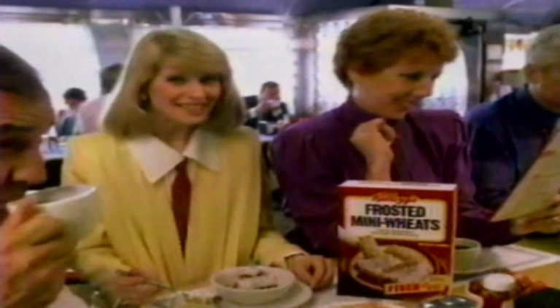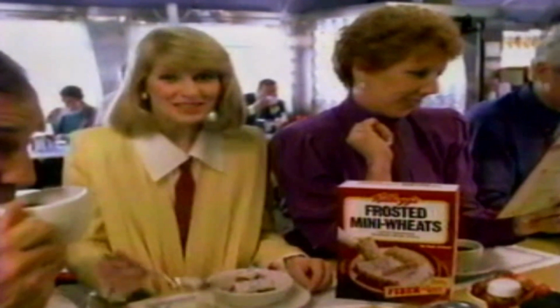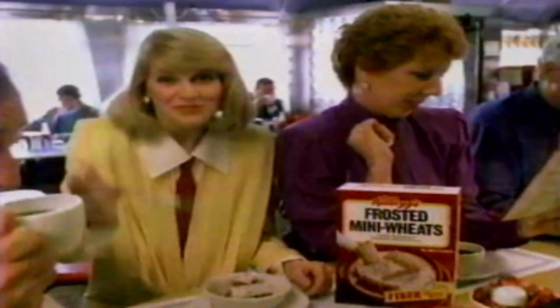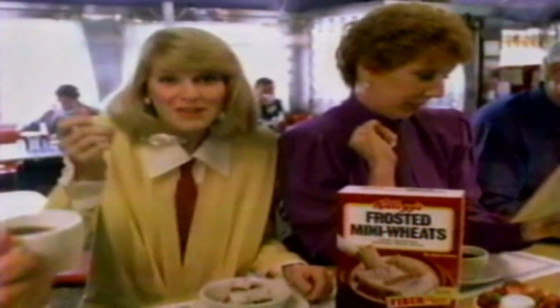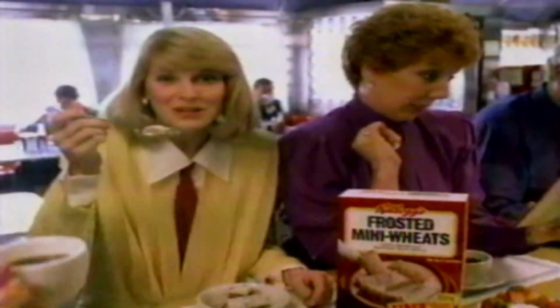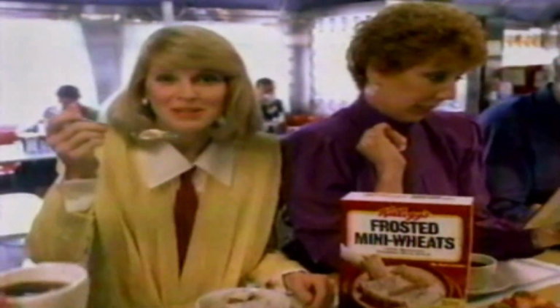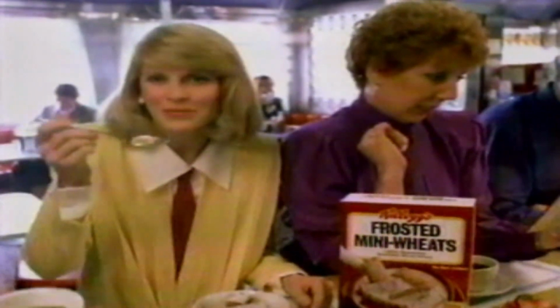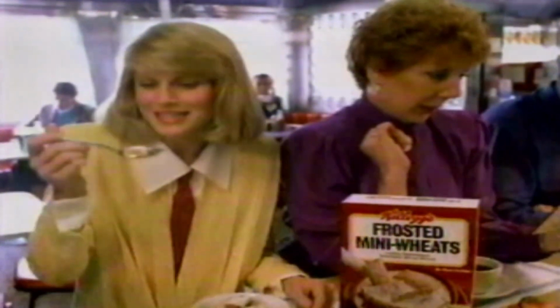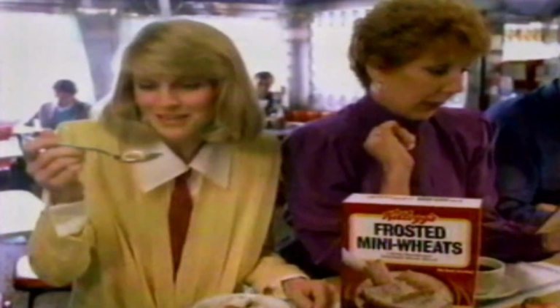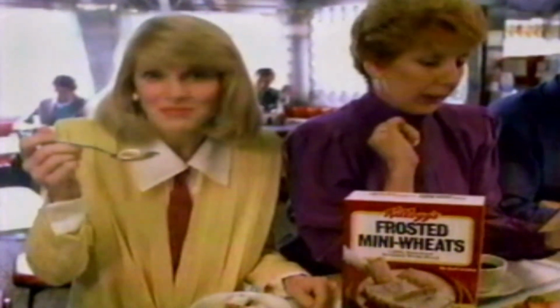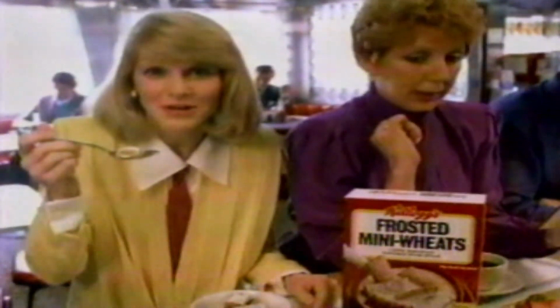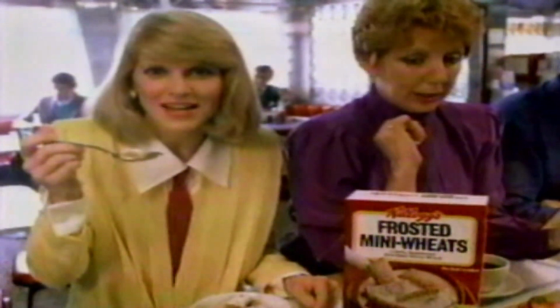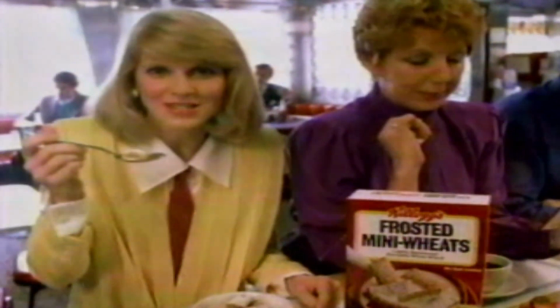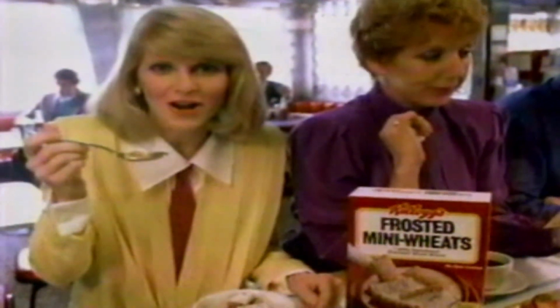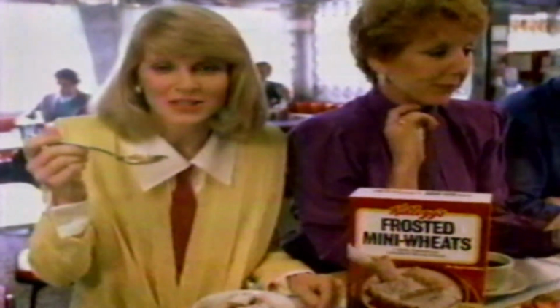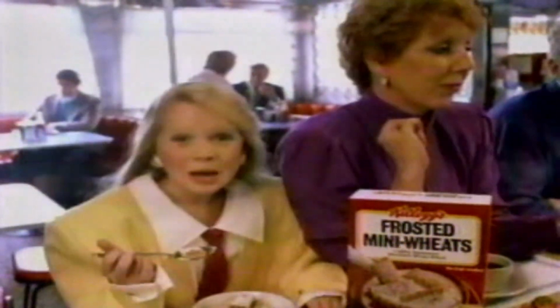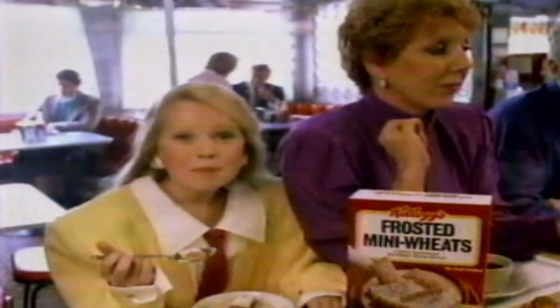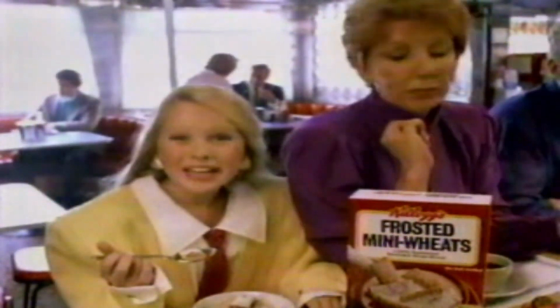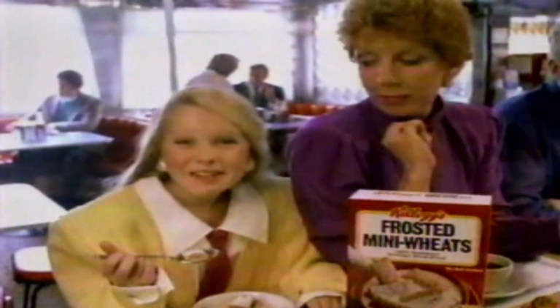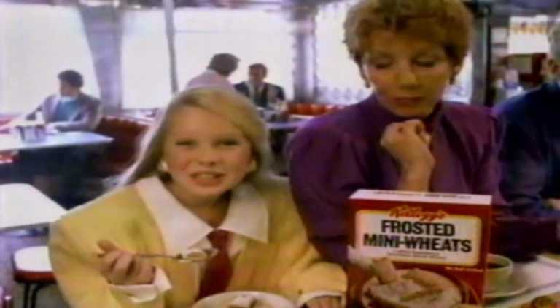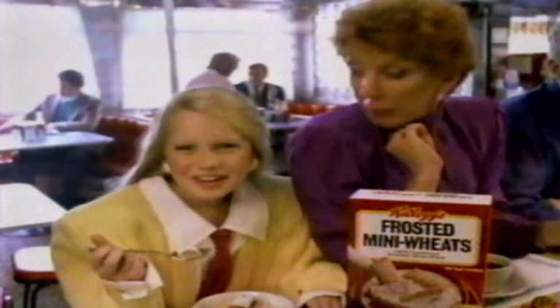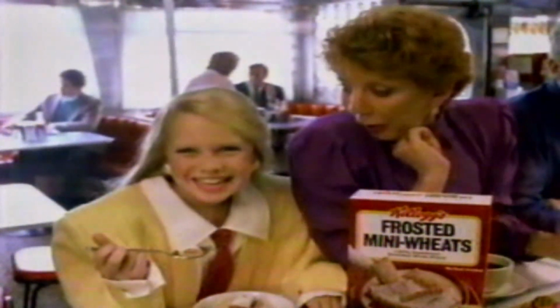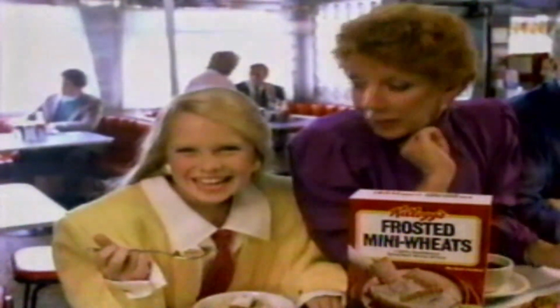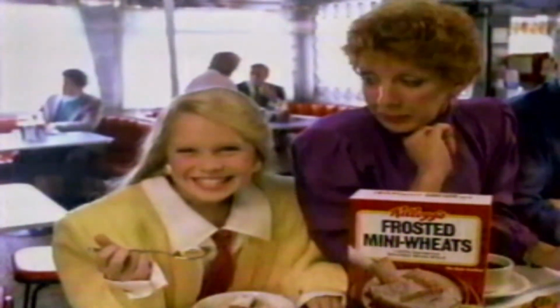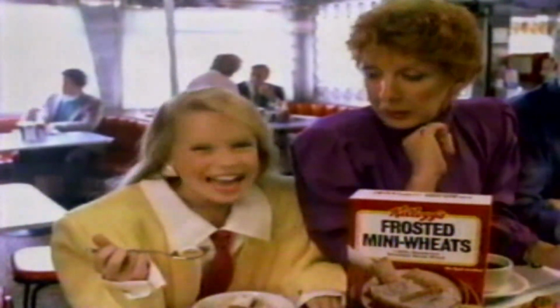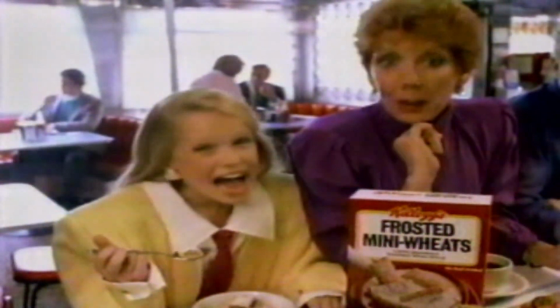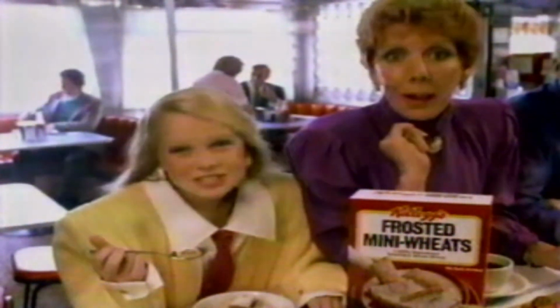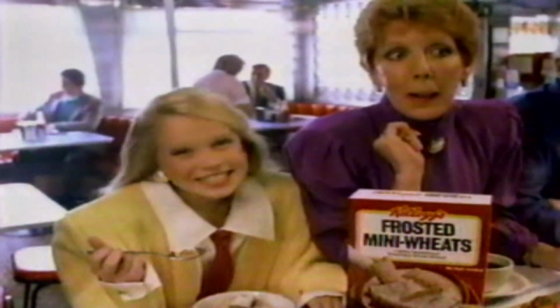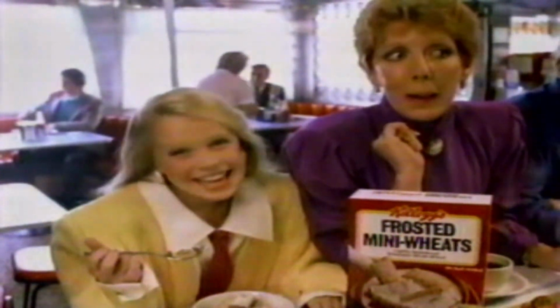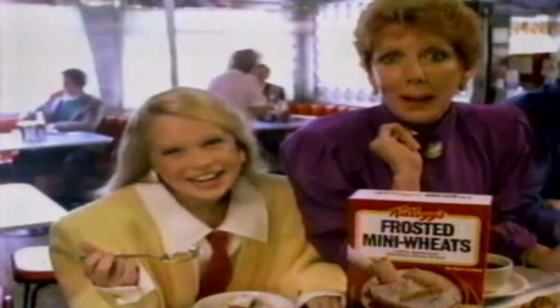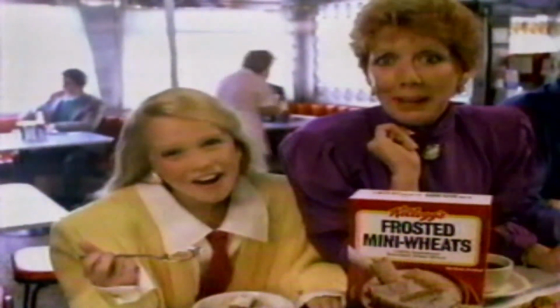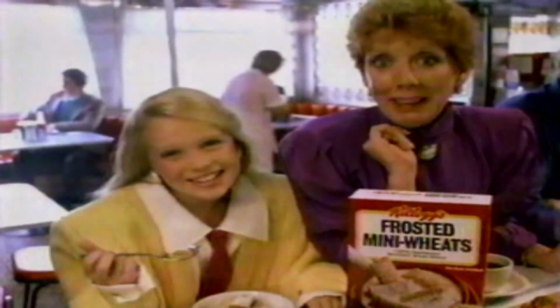The fiber in Mini Wheats gives me a great start. When it comes to the great taste, I'm just a kid at heart.